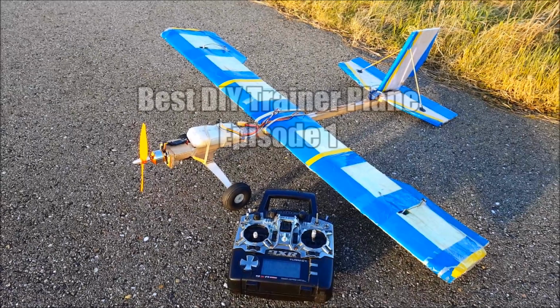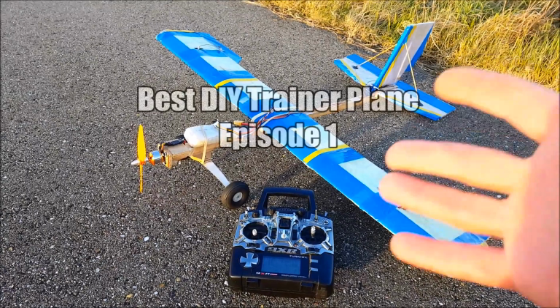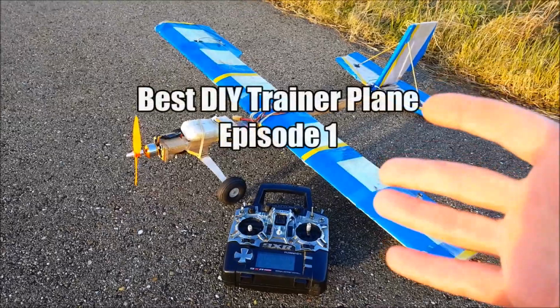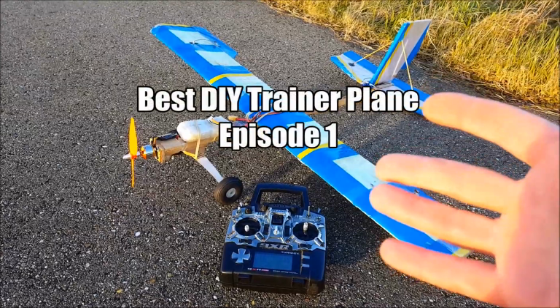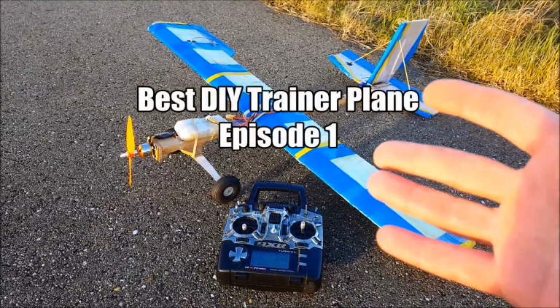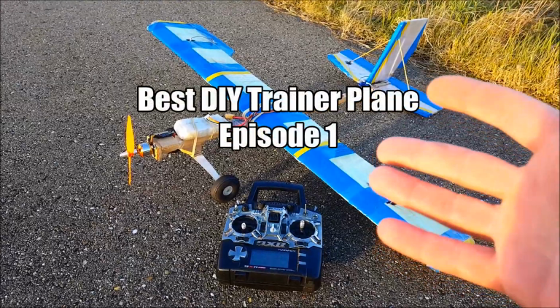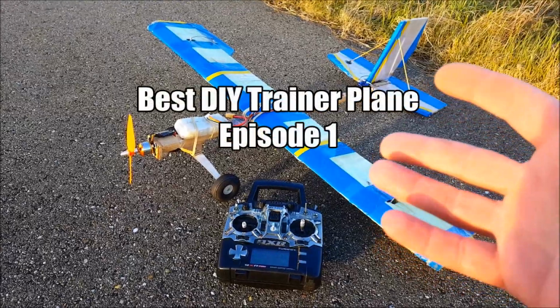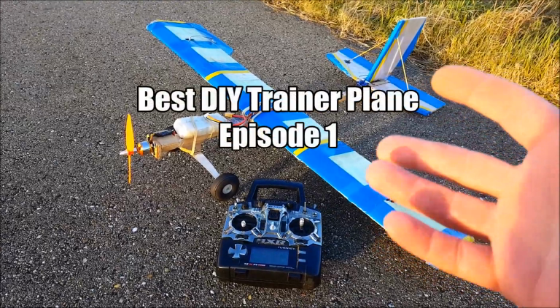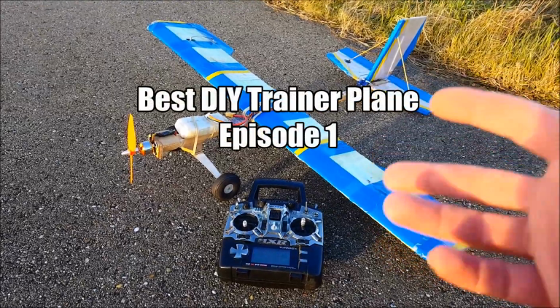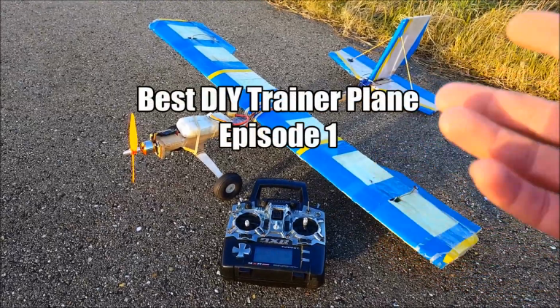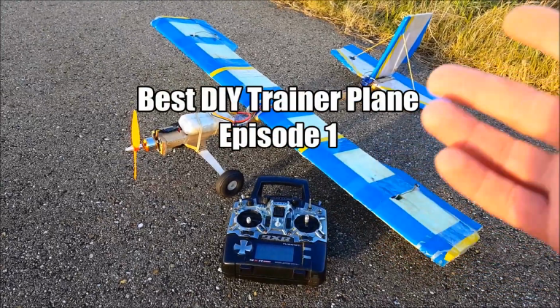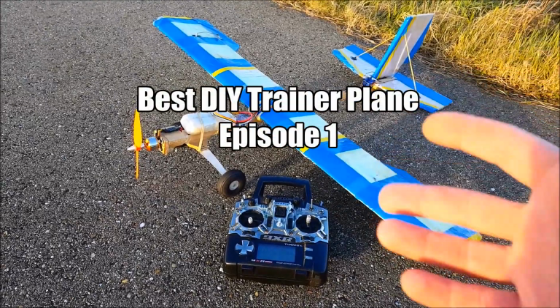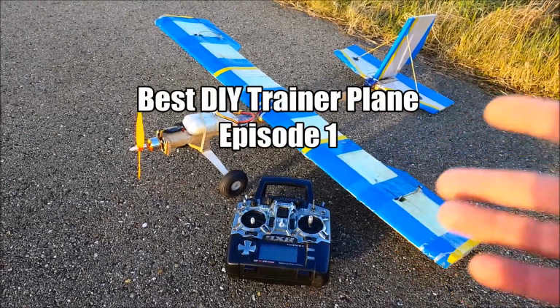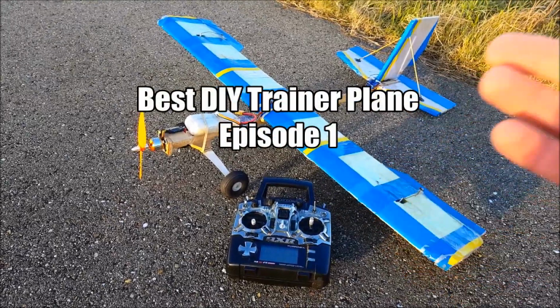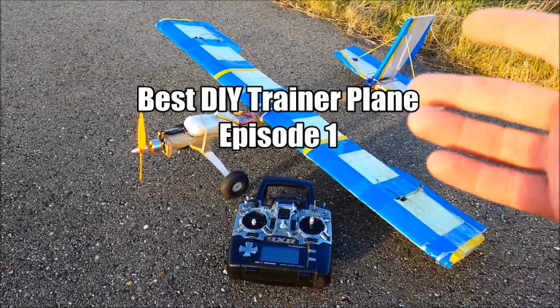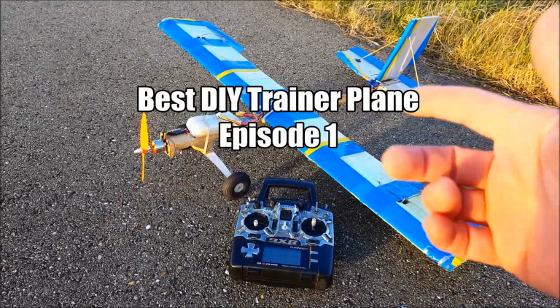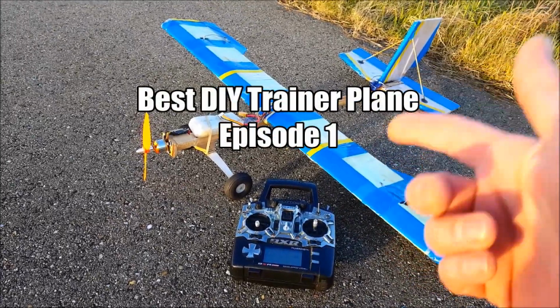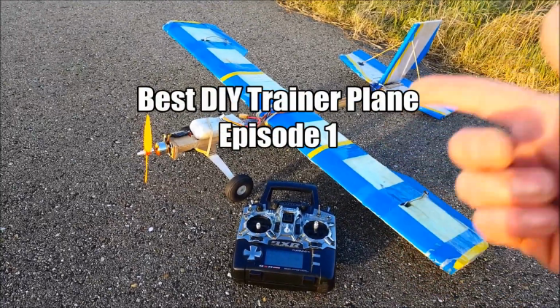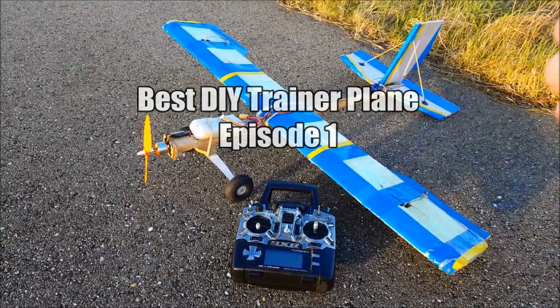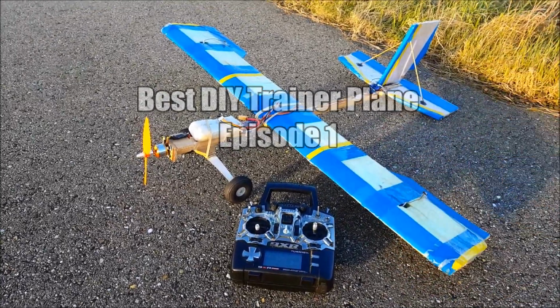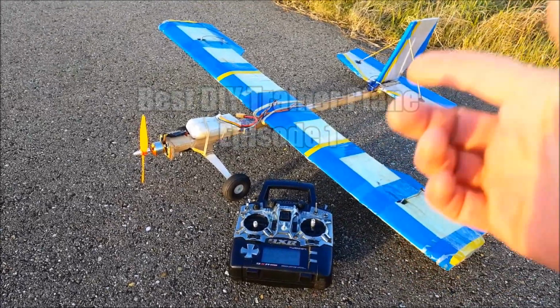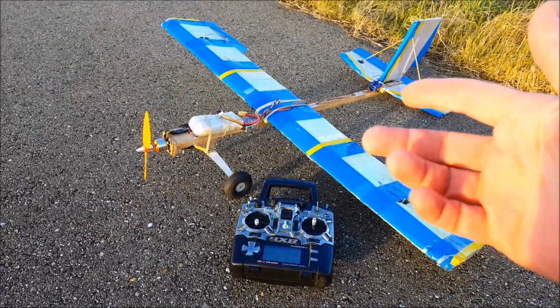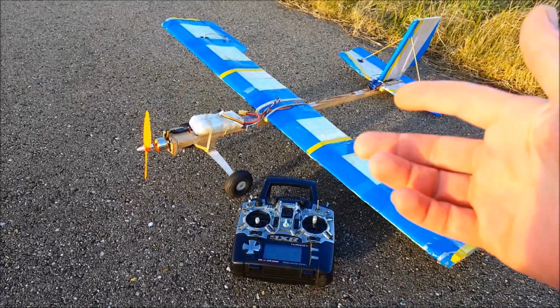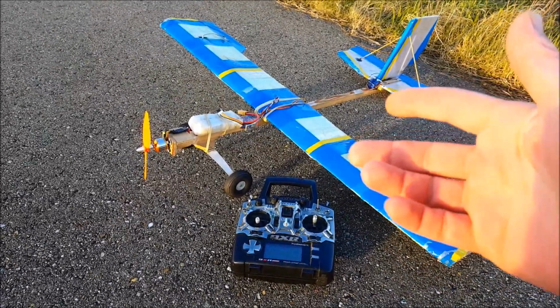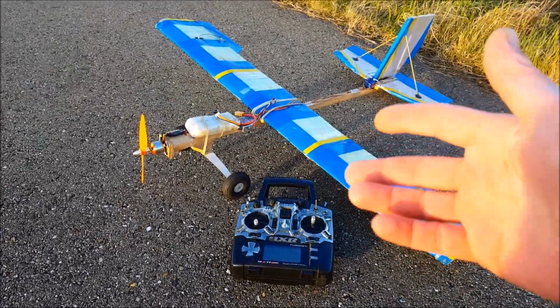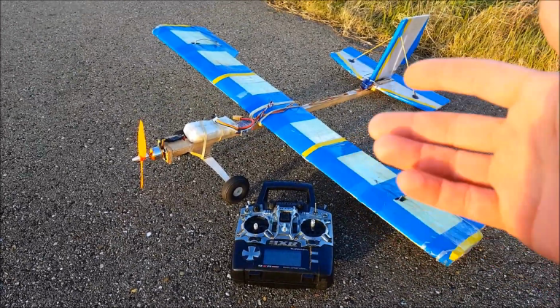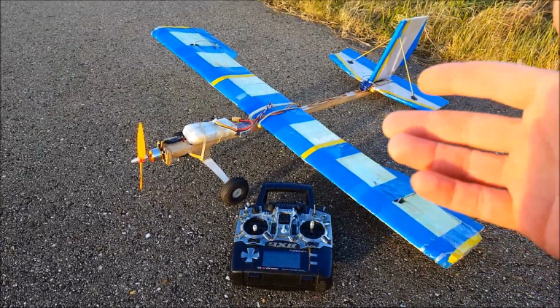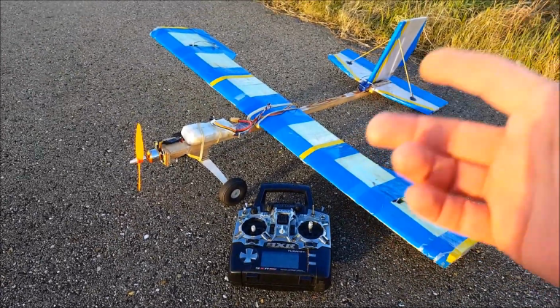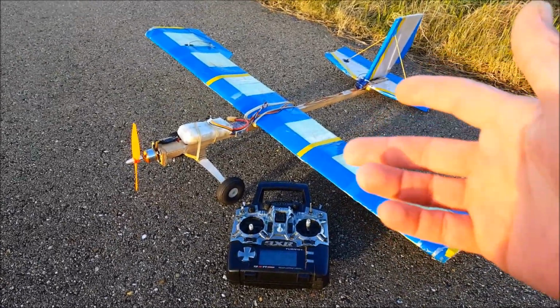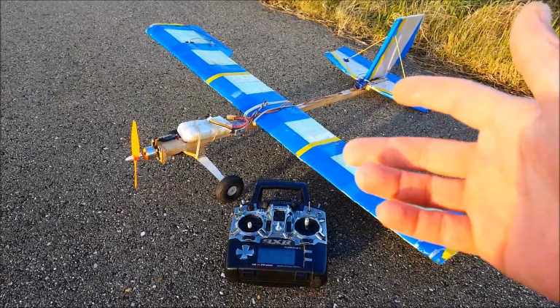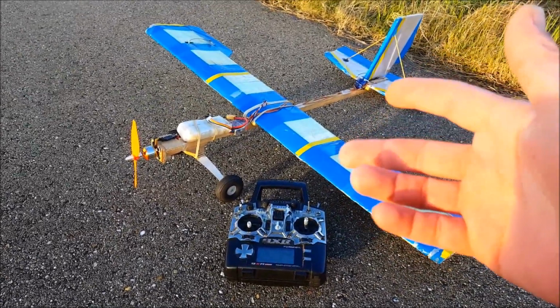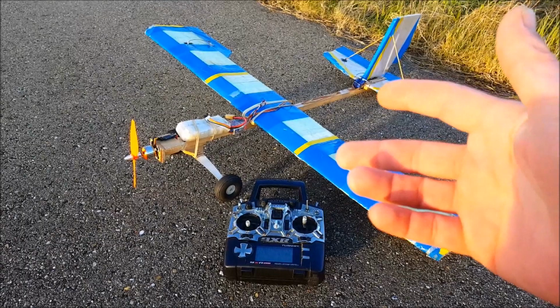Hello everybody, welcome to a new episode of how to find the best DRI trainer there is. Why is that?